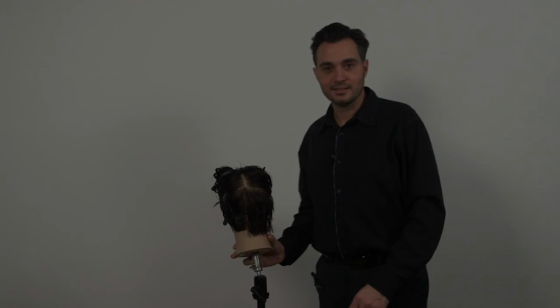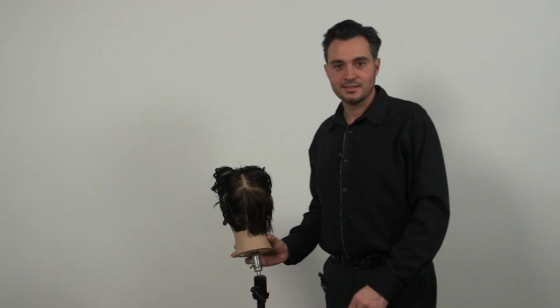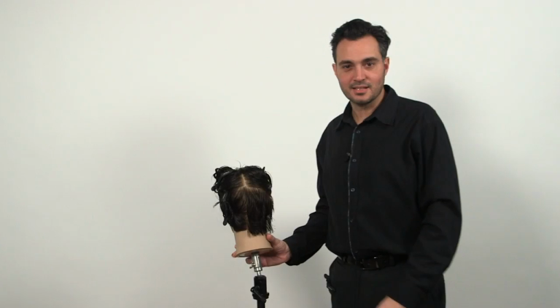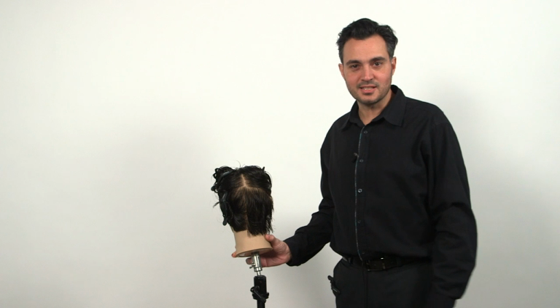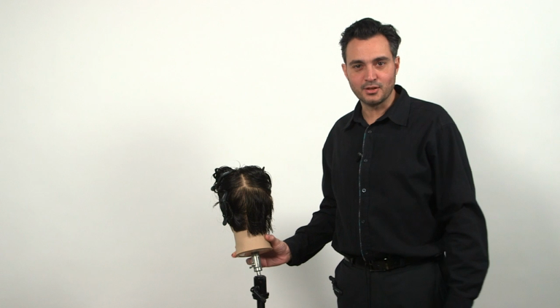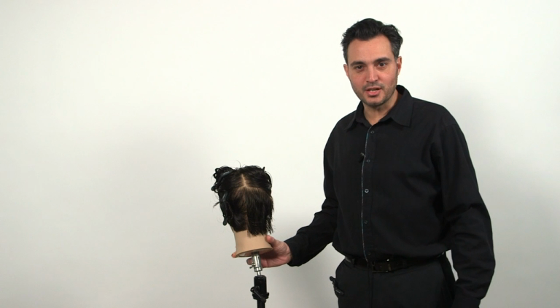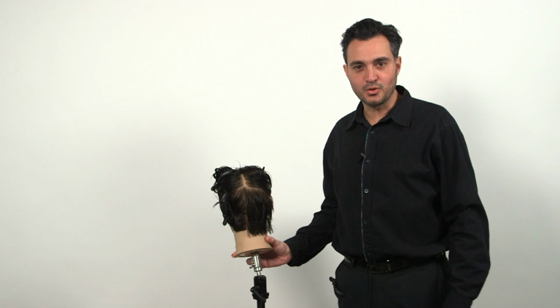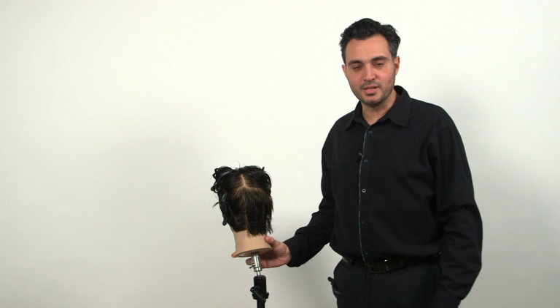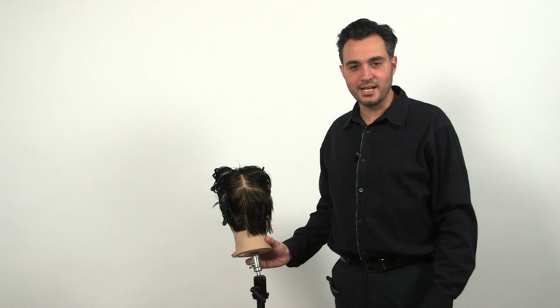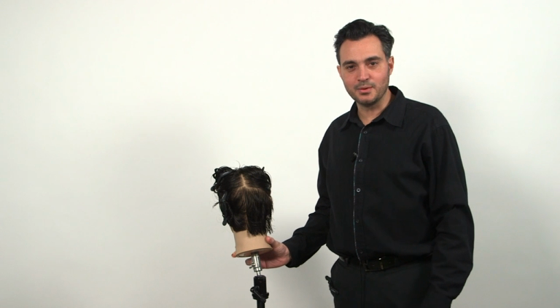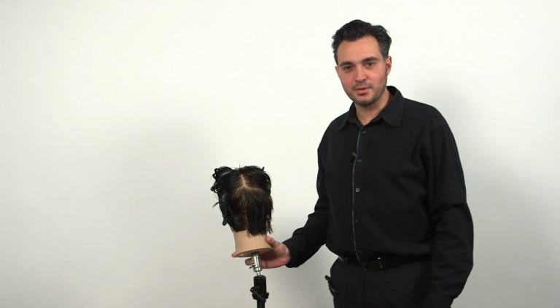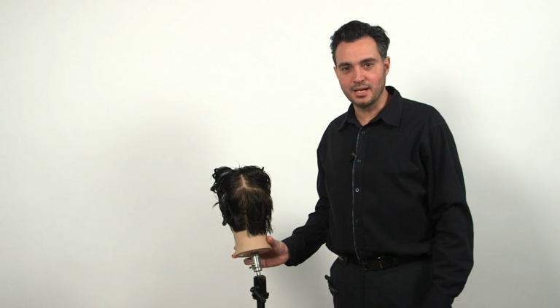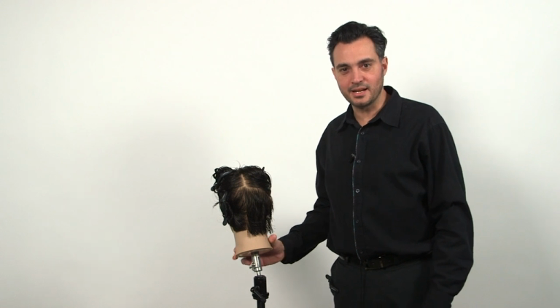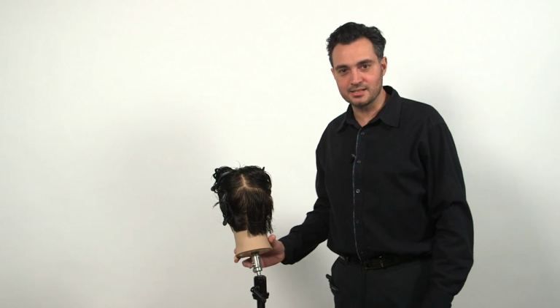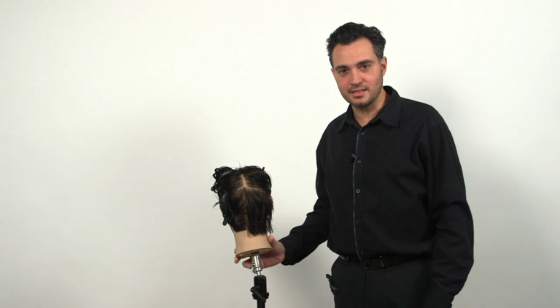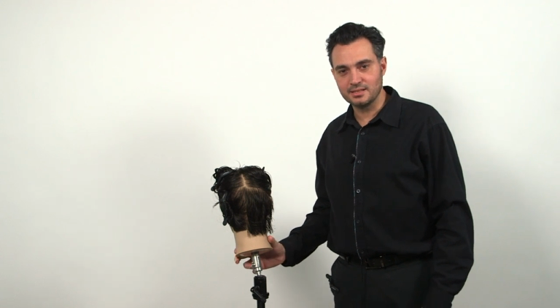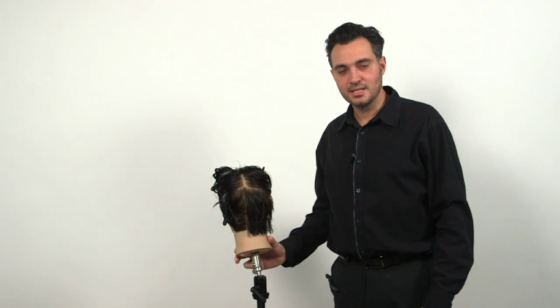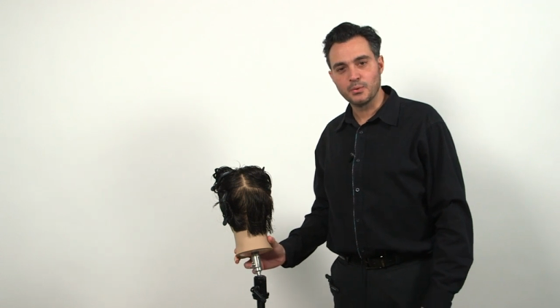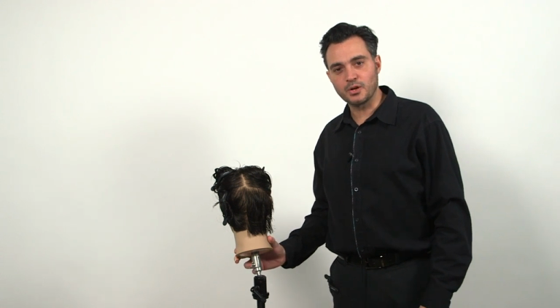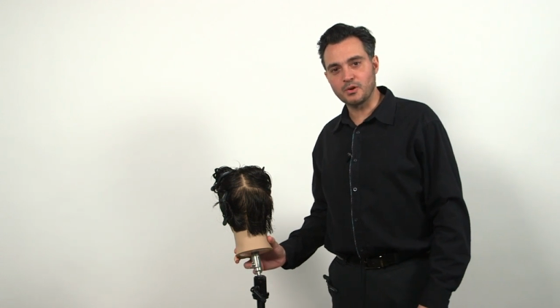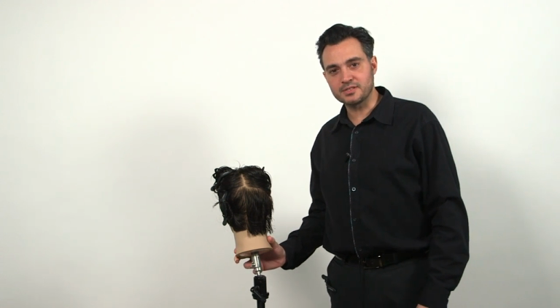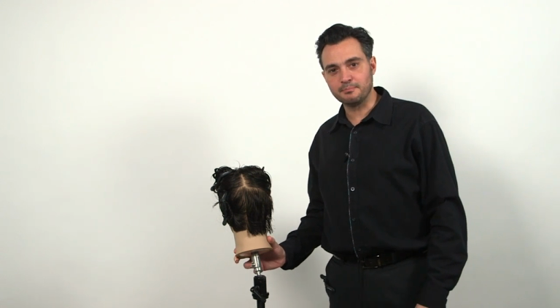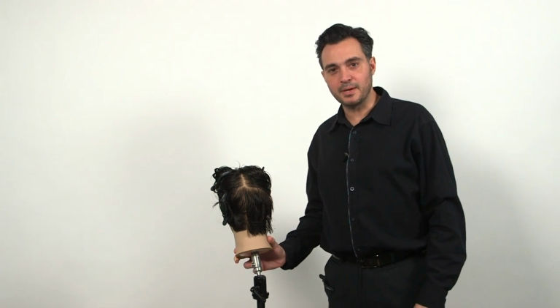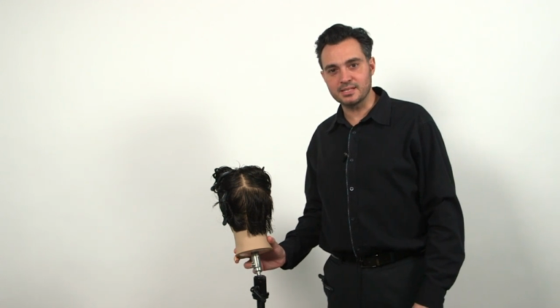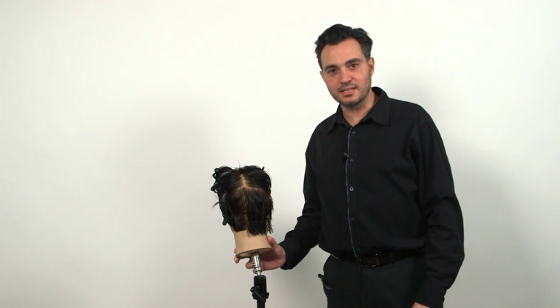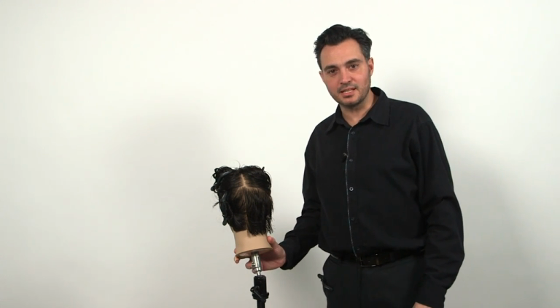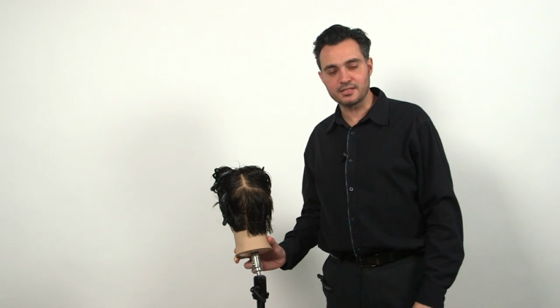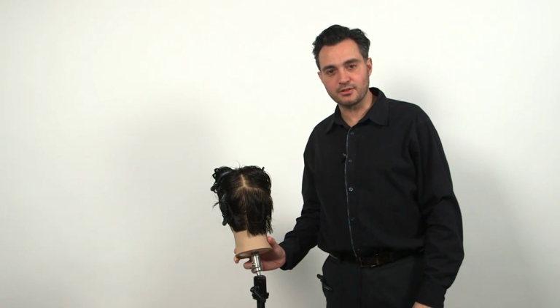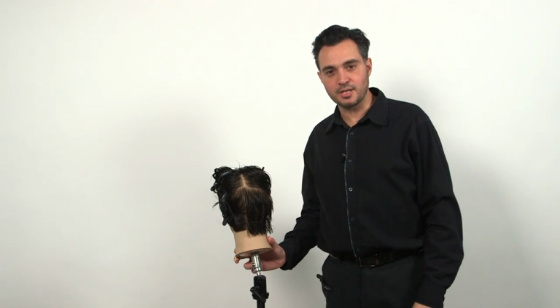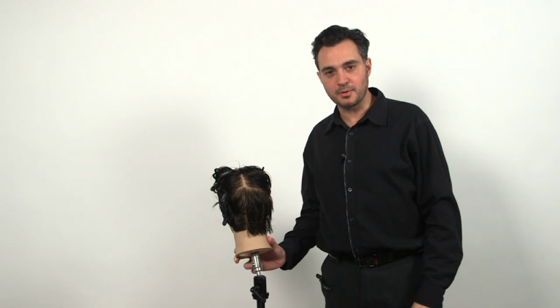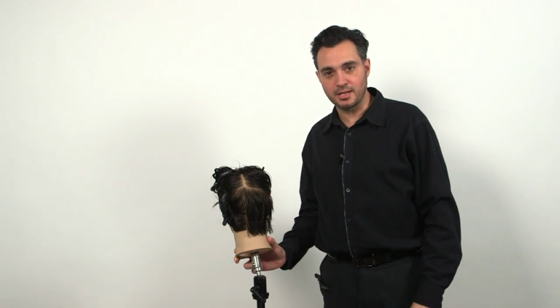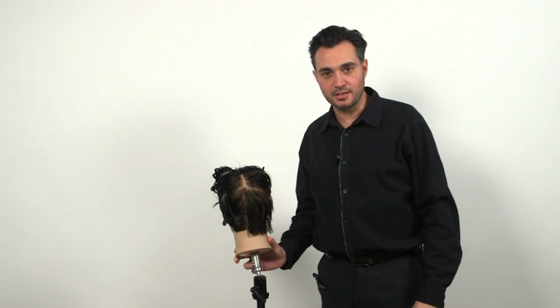This is Leonardo Cugliari with IIC. We're going to go over some basic techniques for clipper cutting.